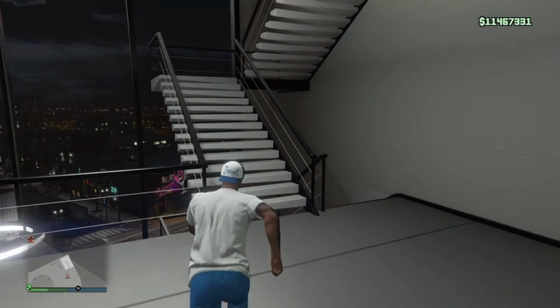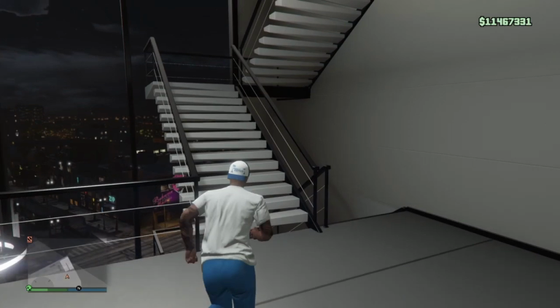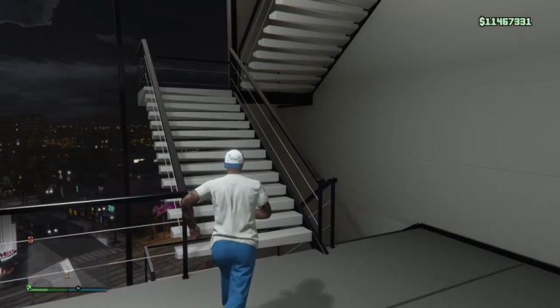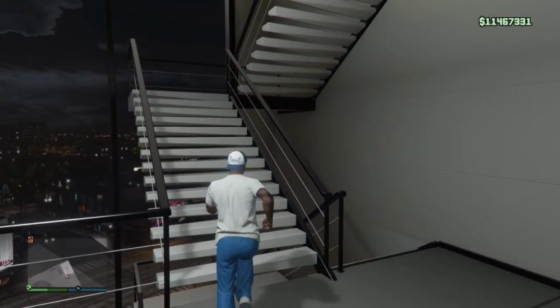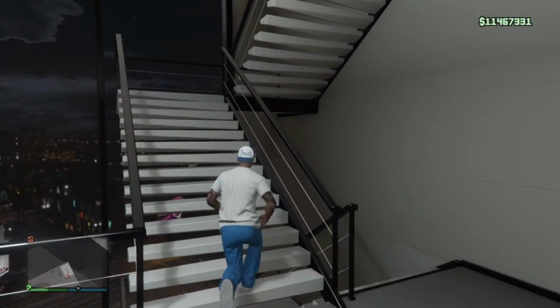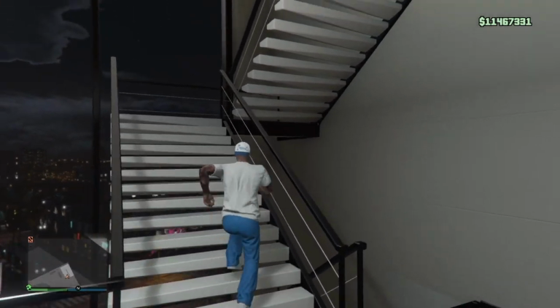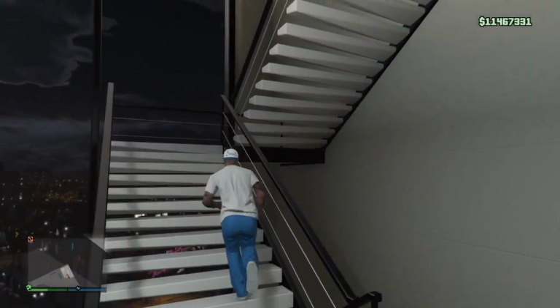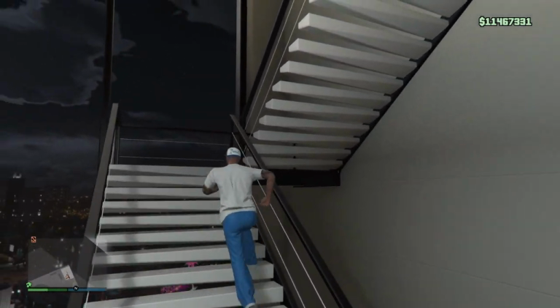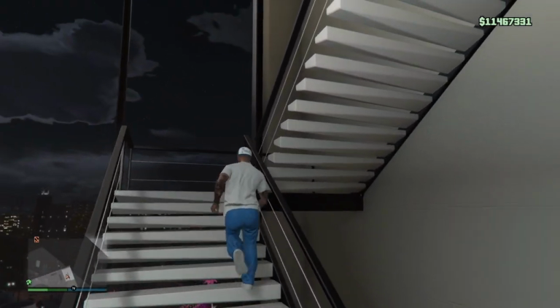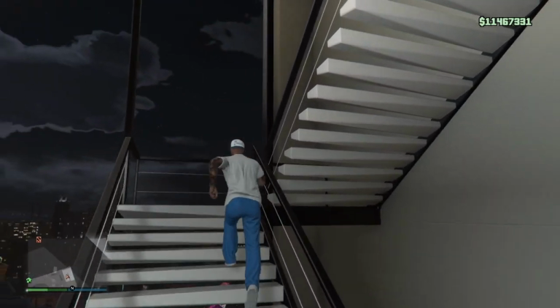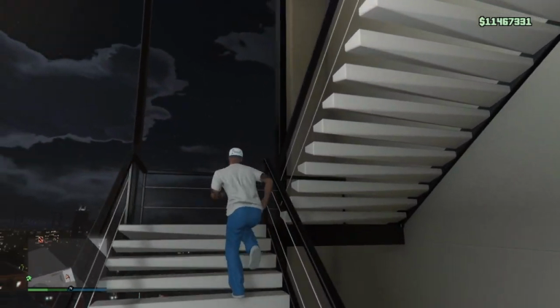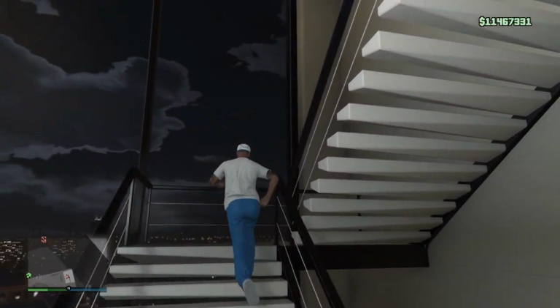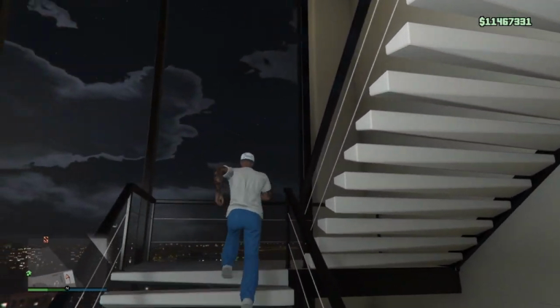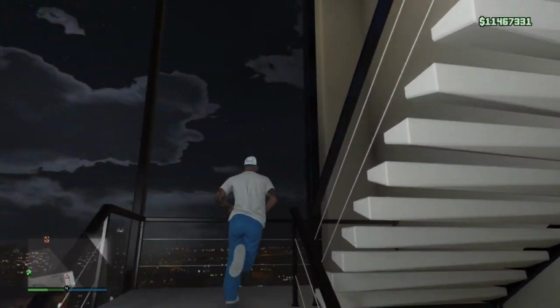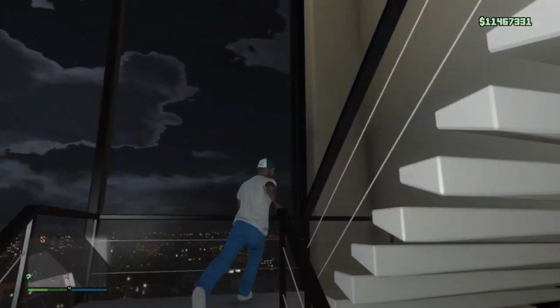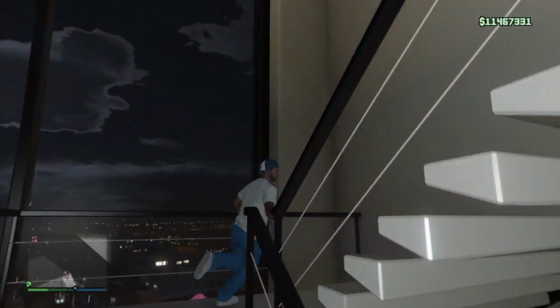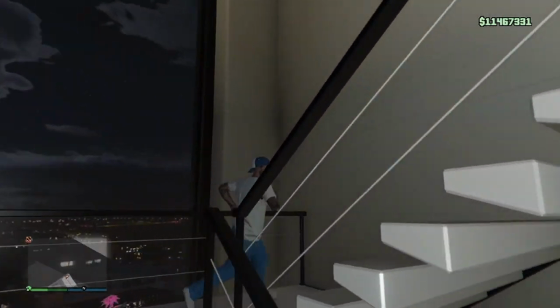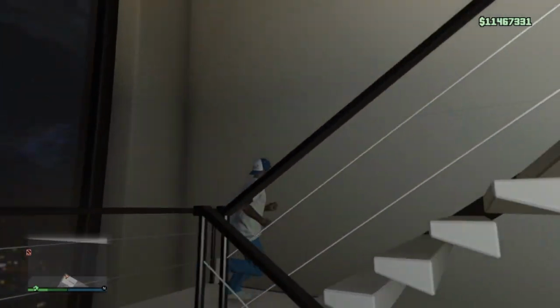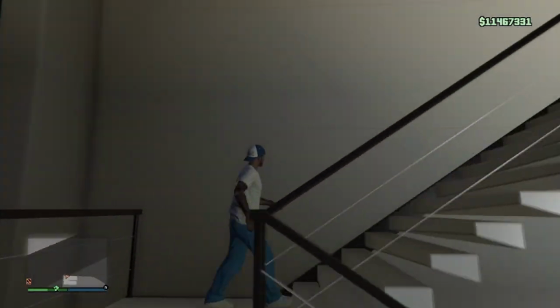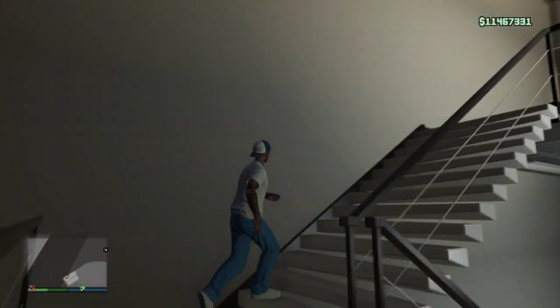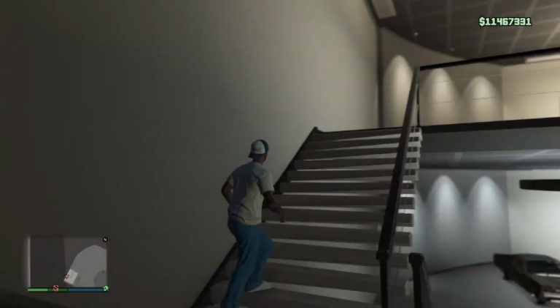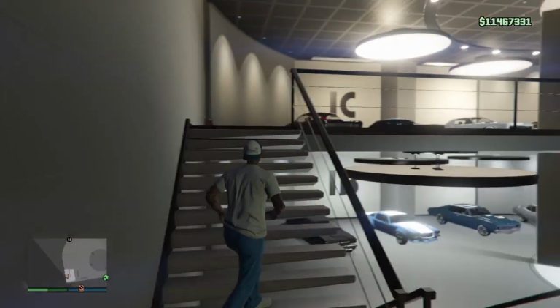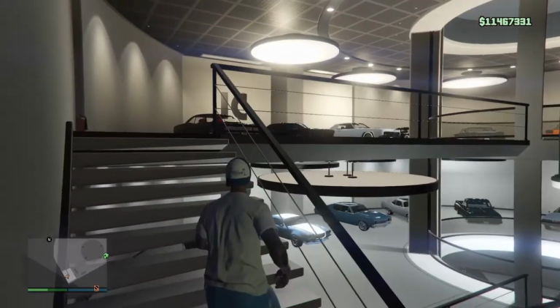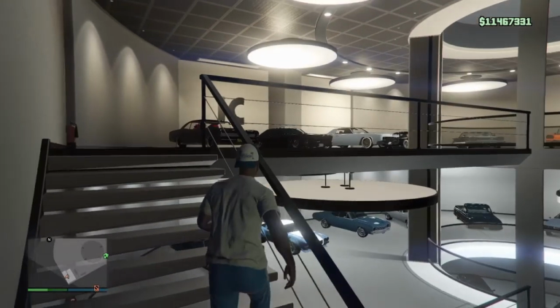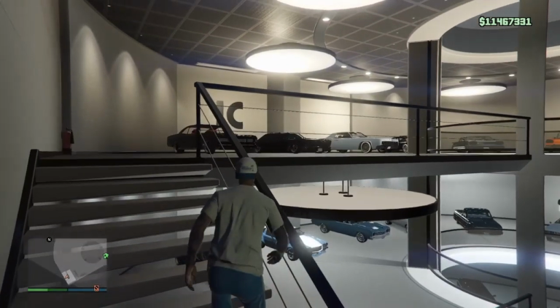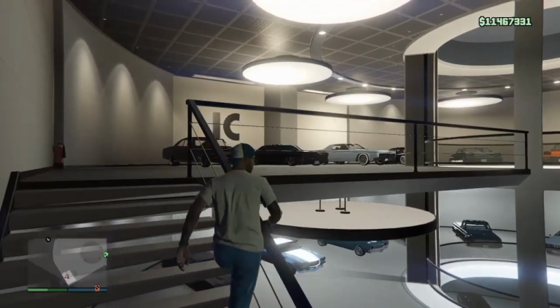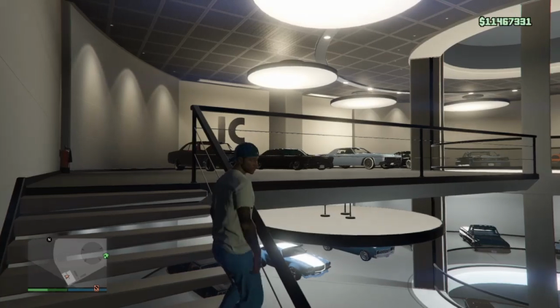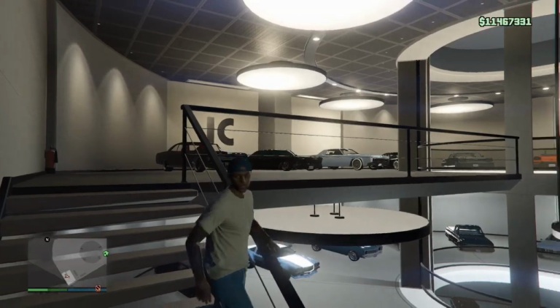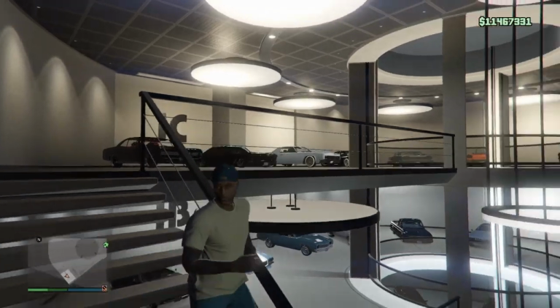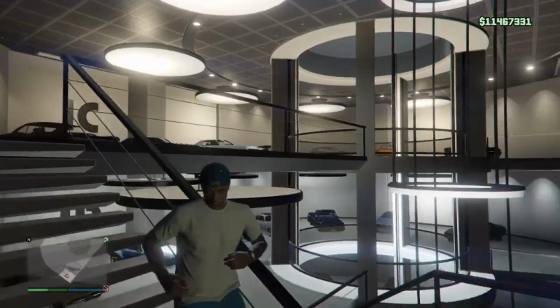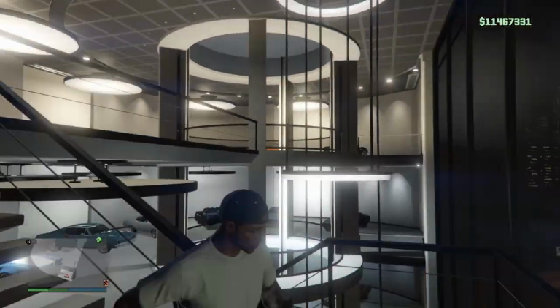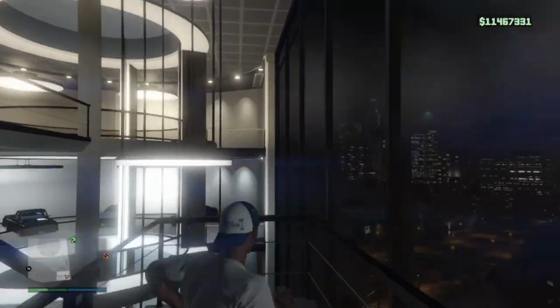Let's go ahead upstairs and show y'all those two vehicles we're talking about — but they're not even here, they're in the other garage.